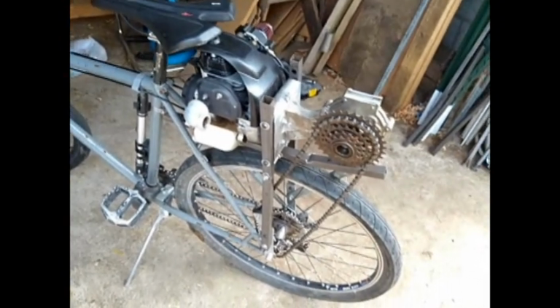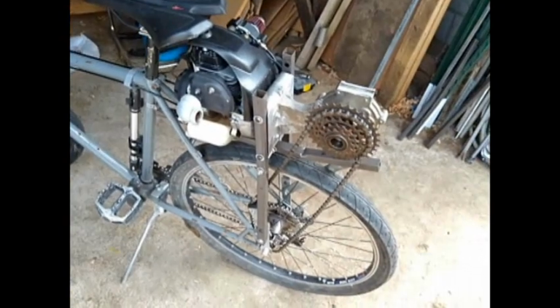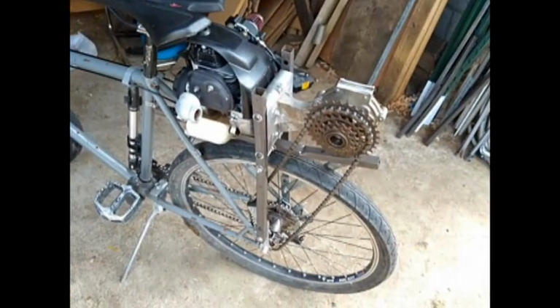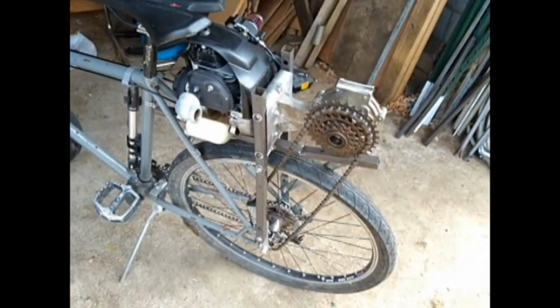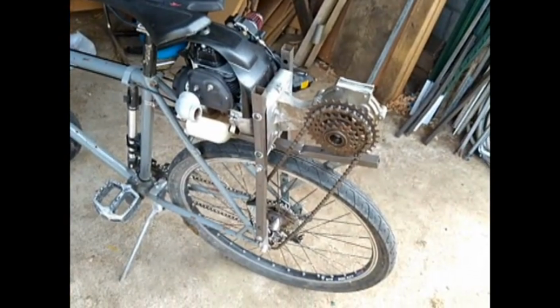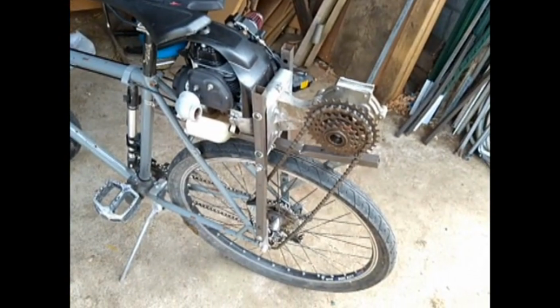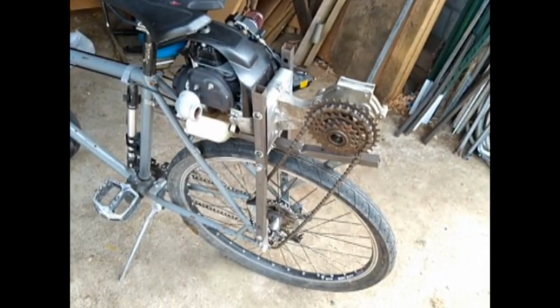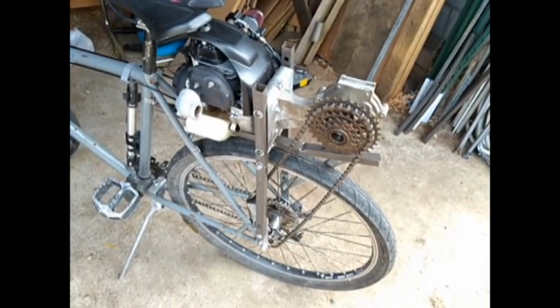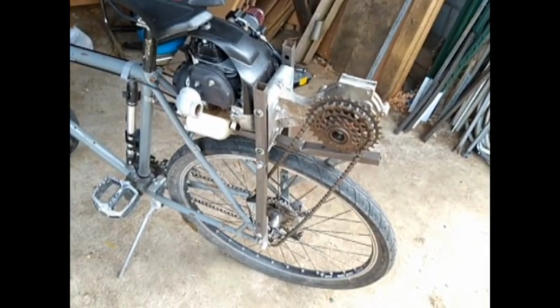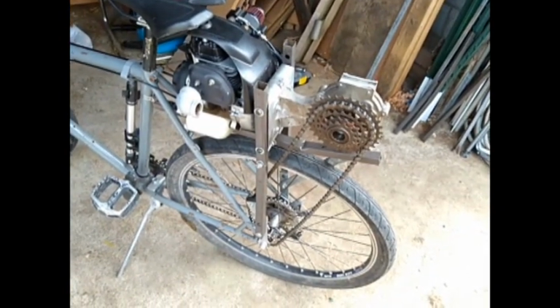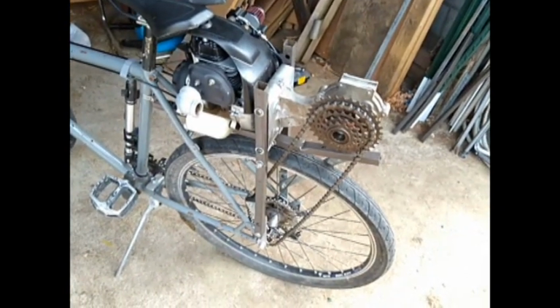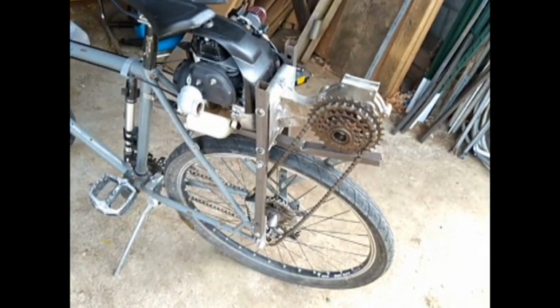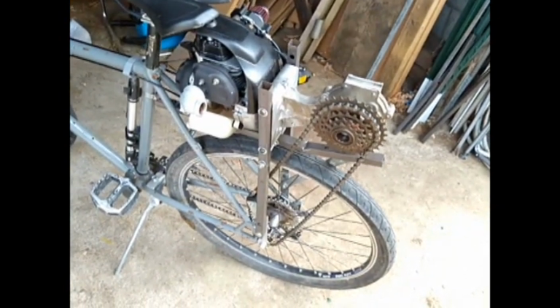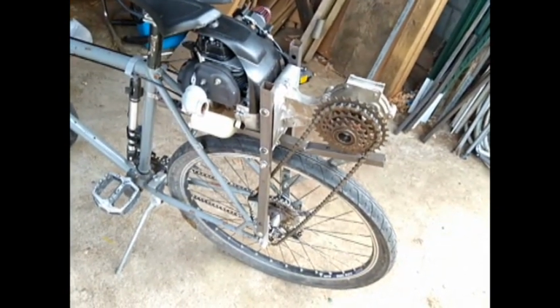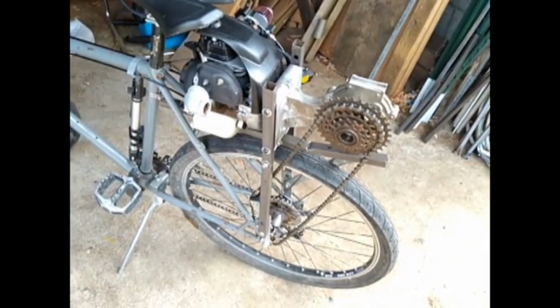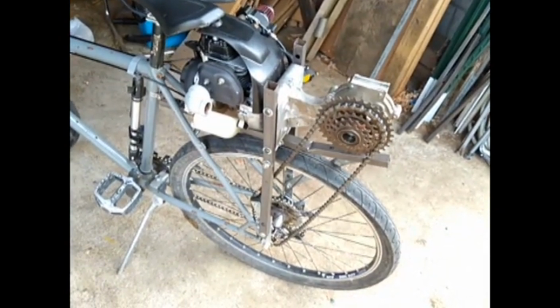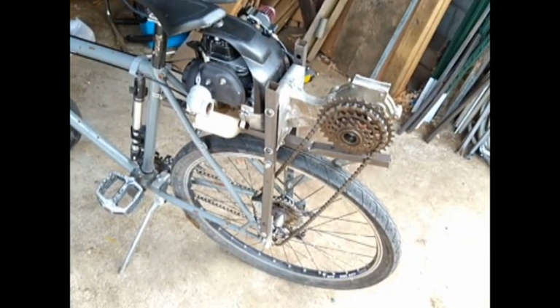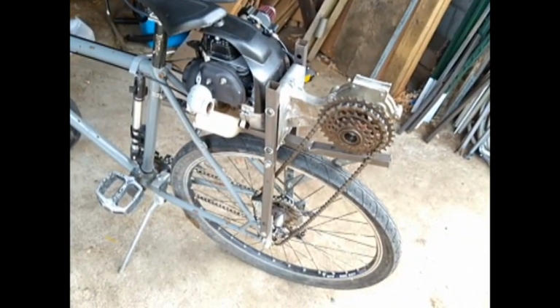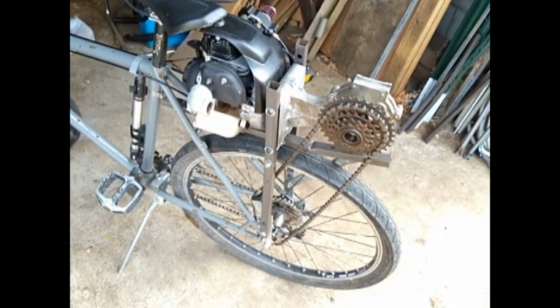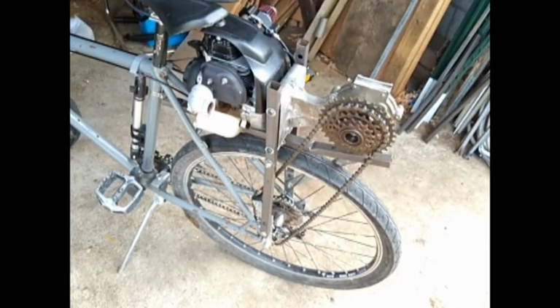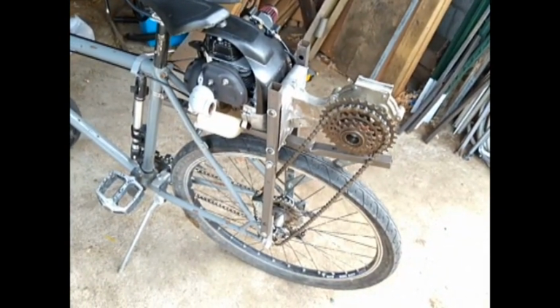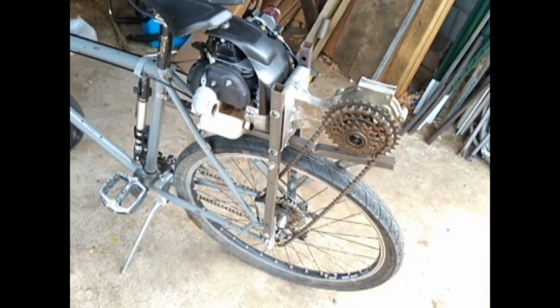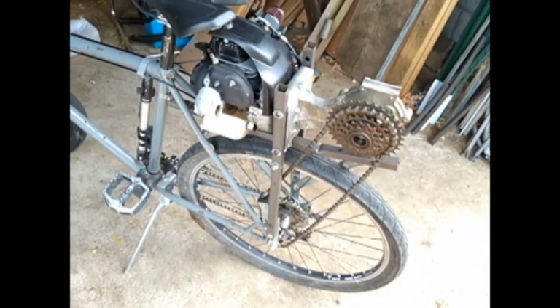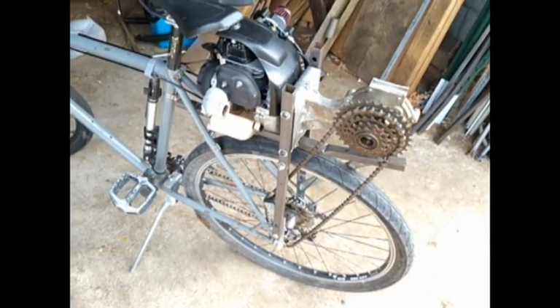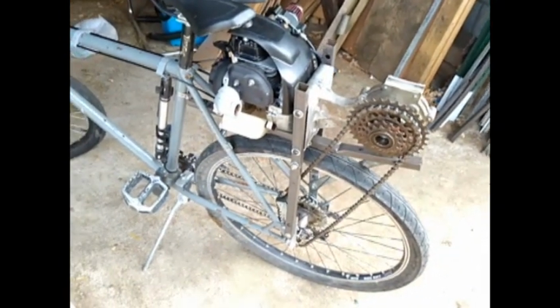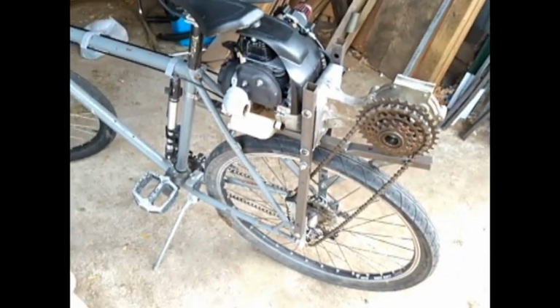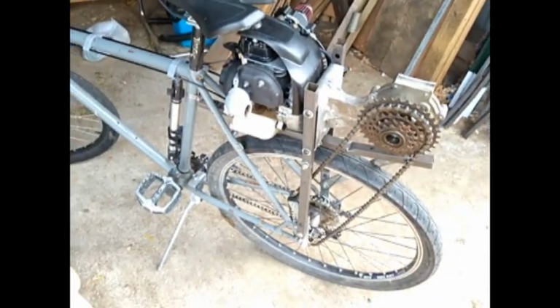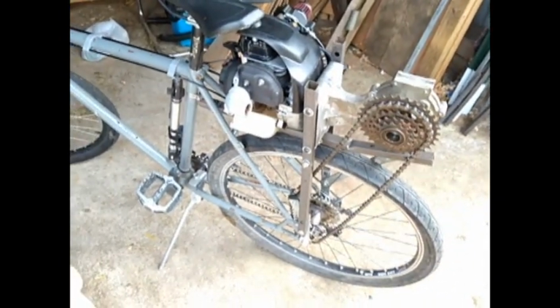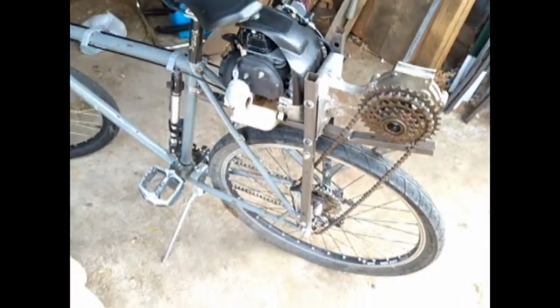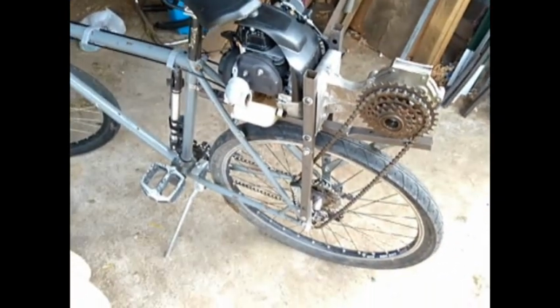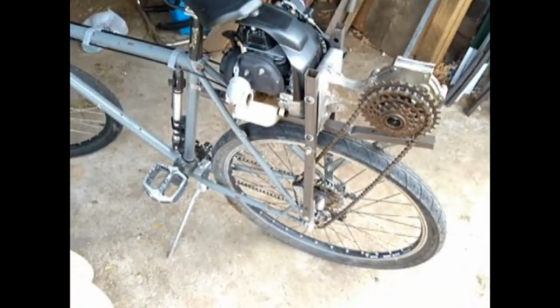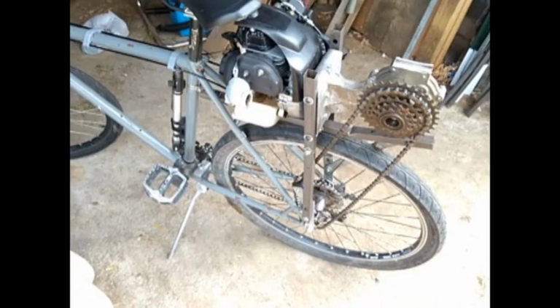It's a good little get-around-town bike. Thanks for watching.